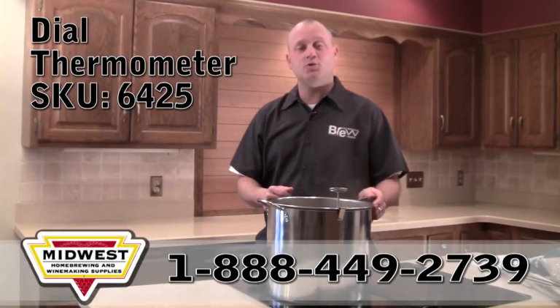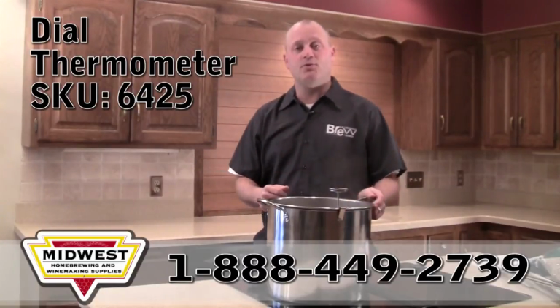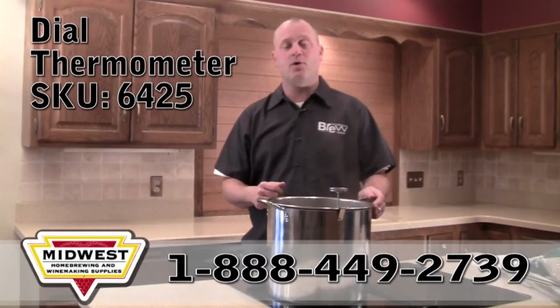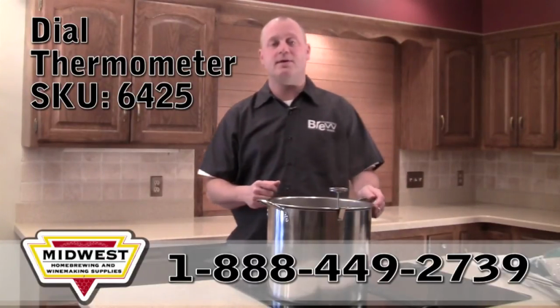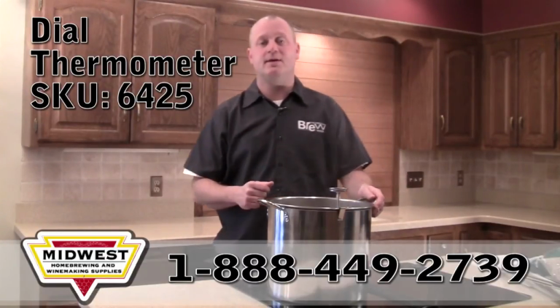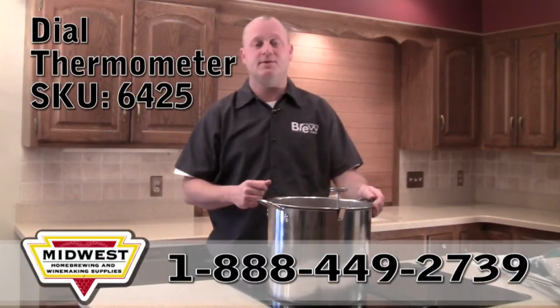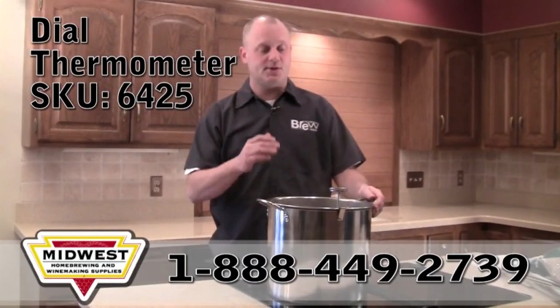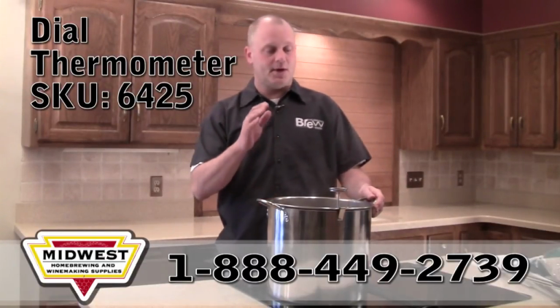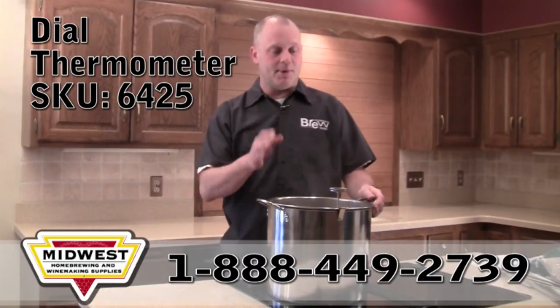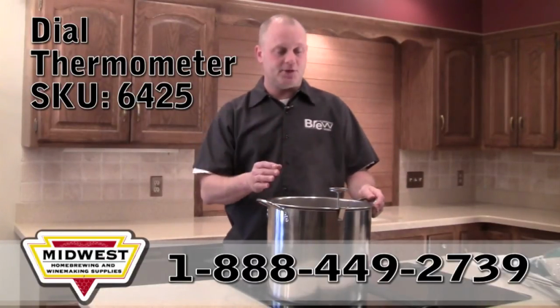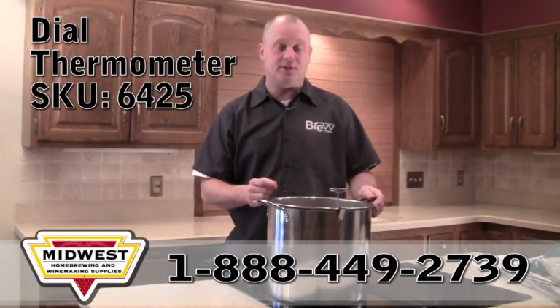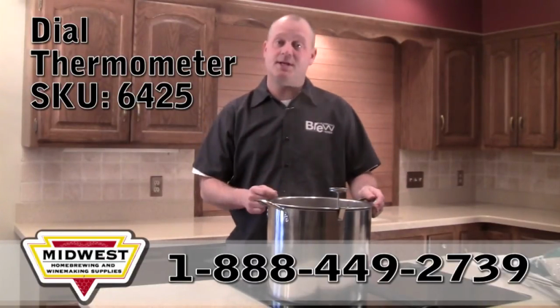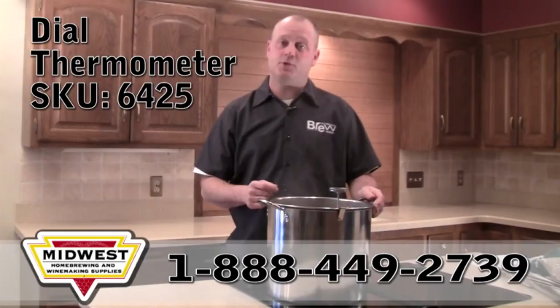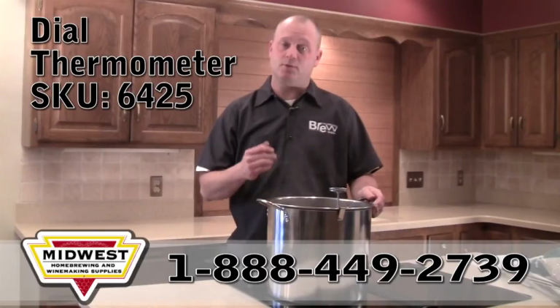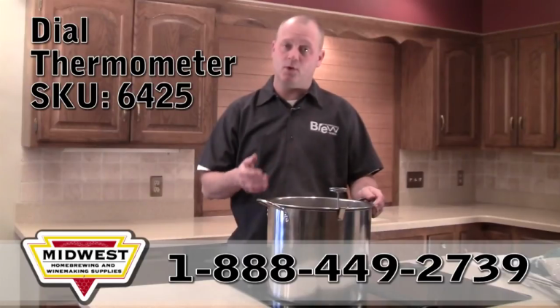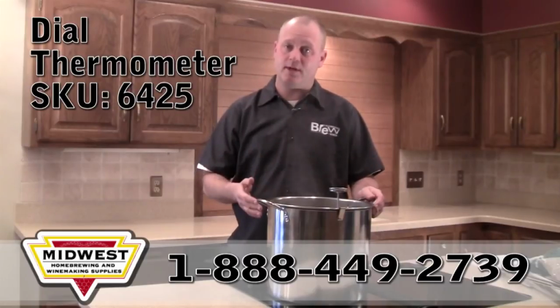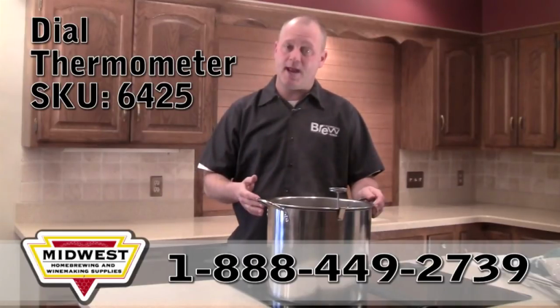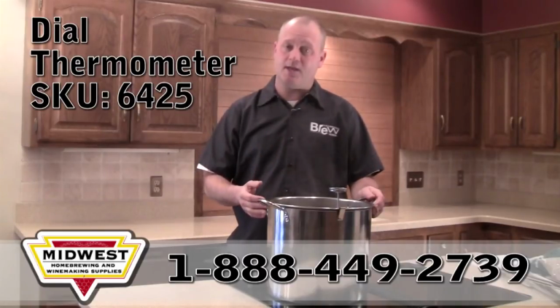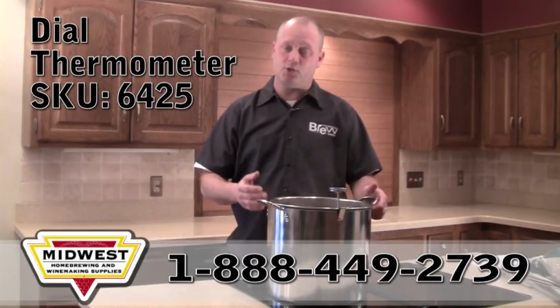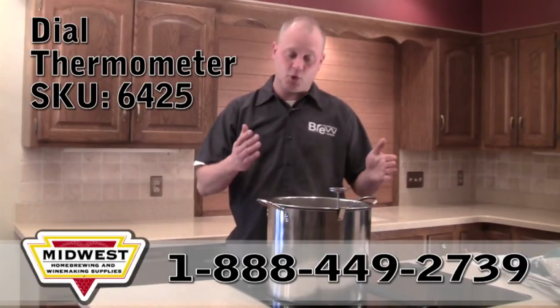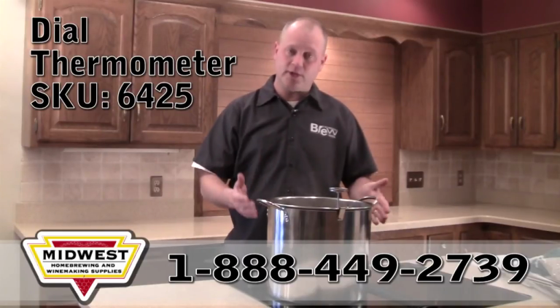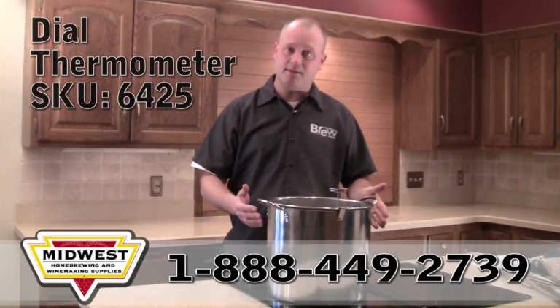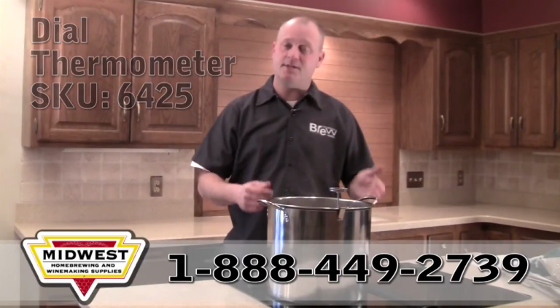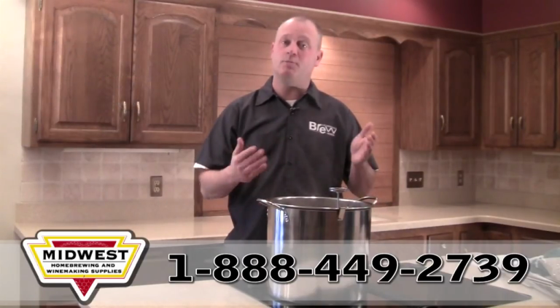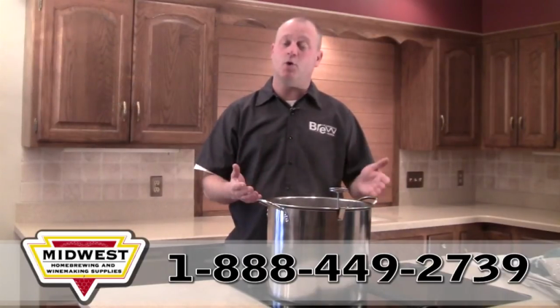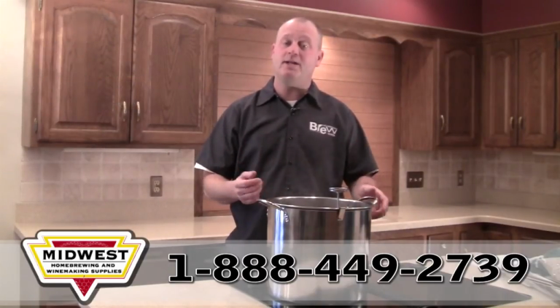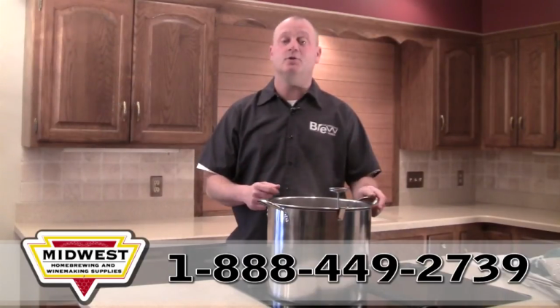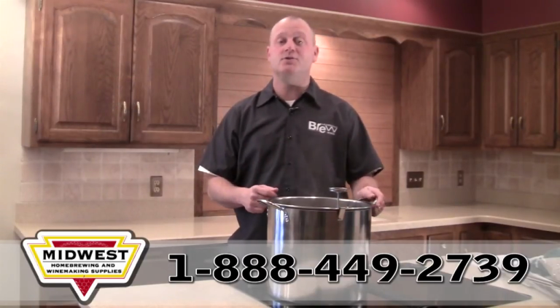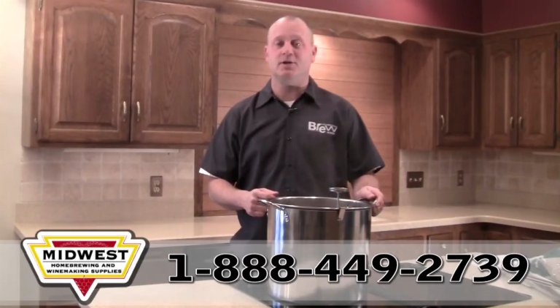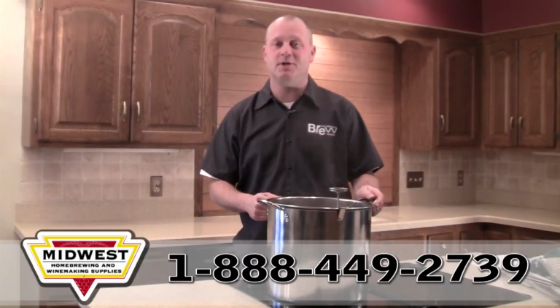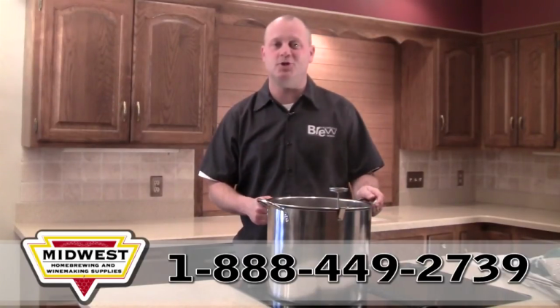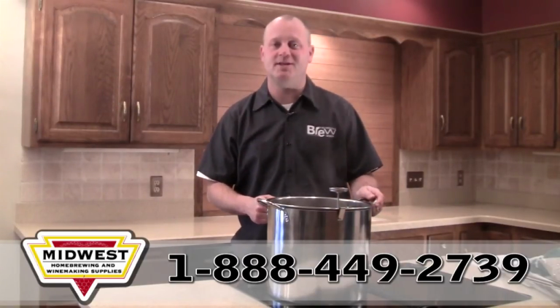The last thing it's useful for is monitoring the temperature of the wort as you're cooling it down below 80 degrees, so you can pitch your yeast.